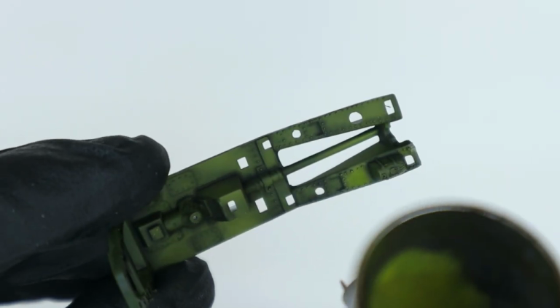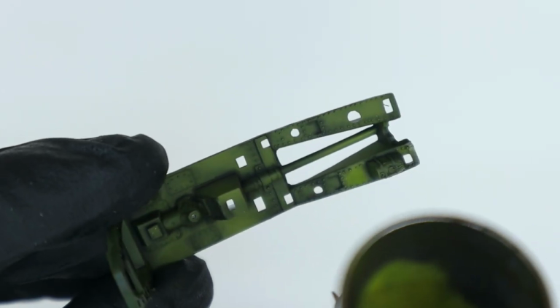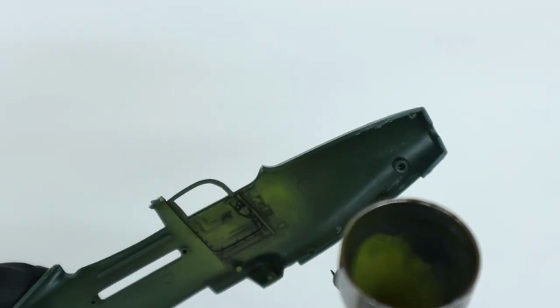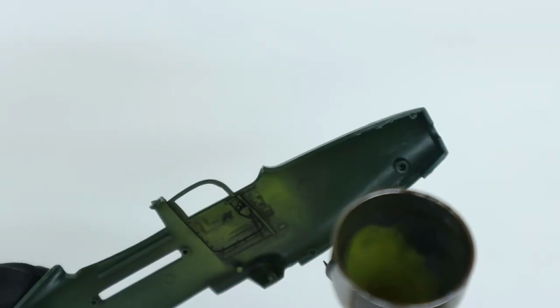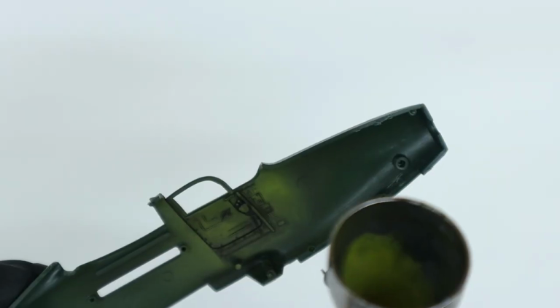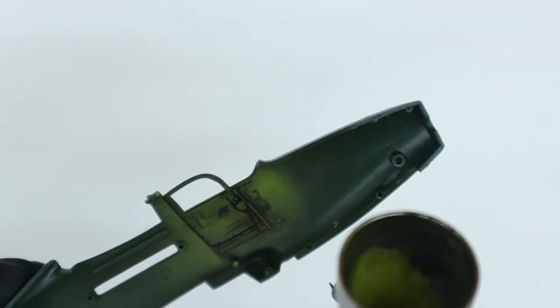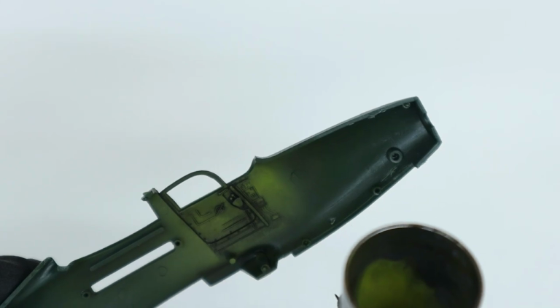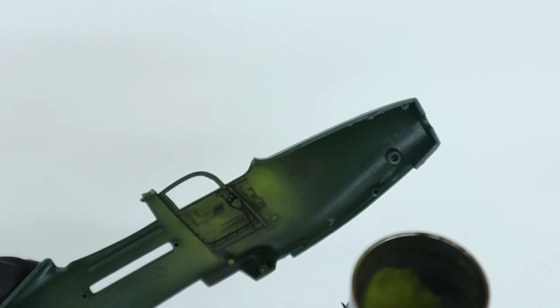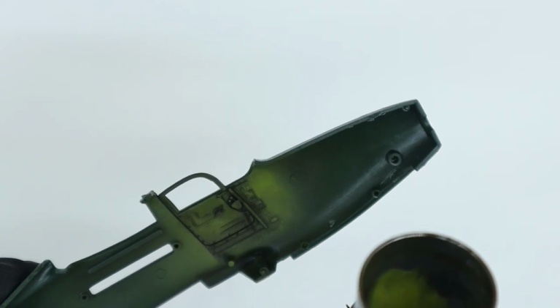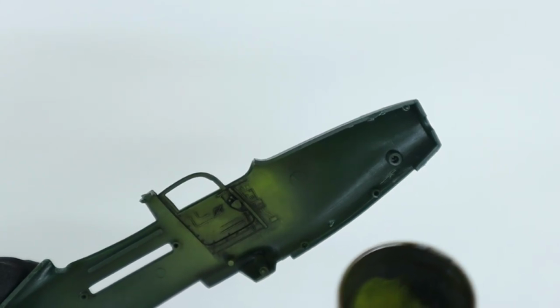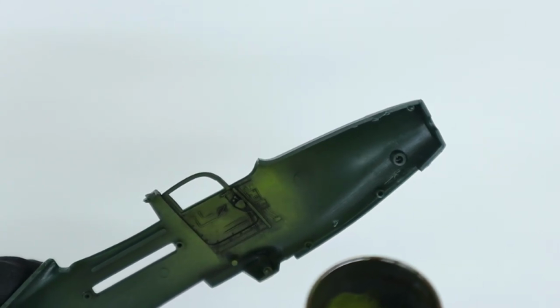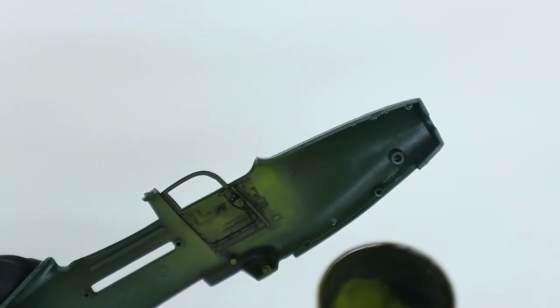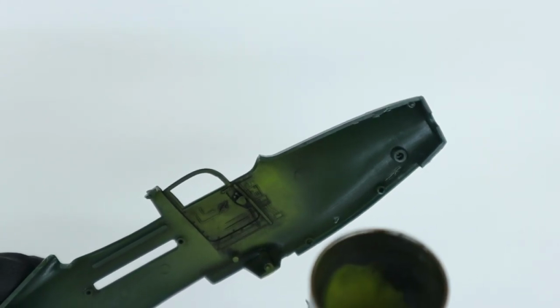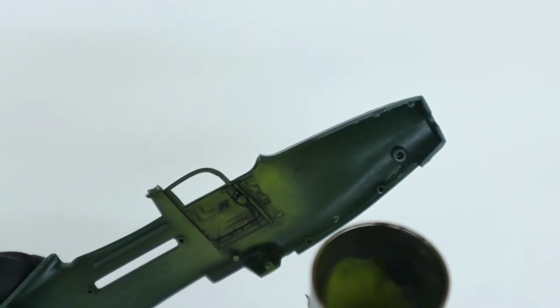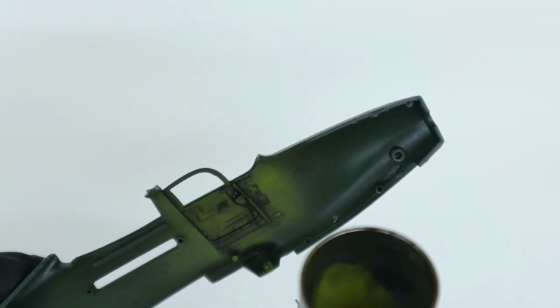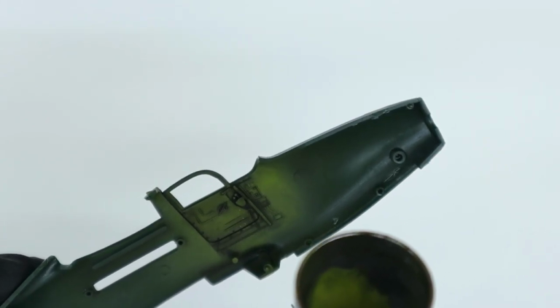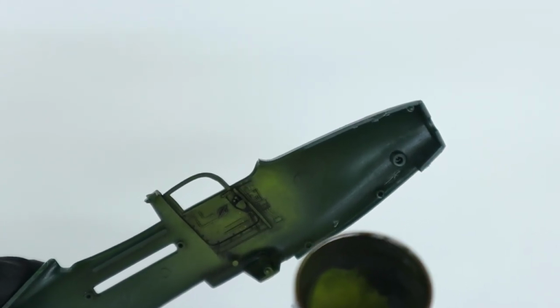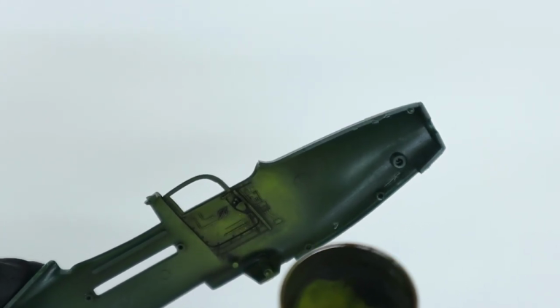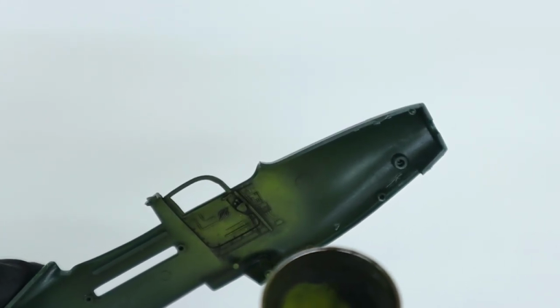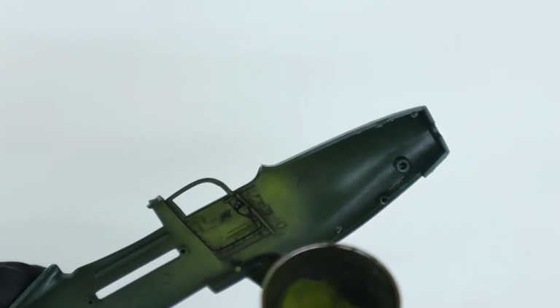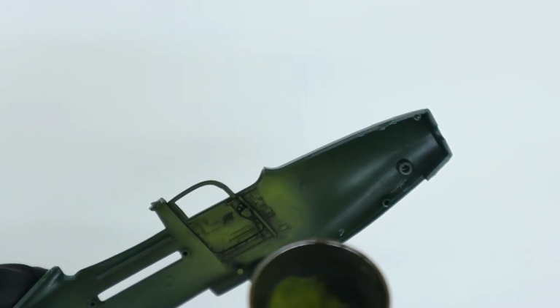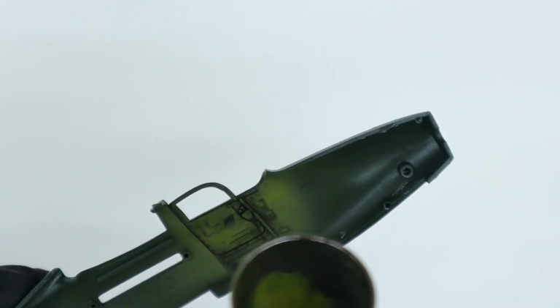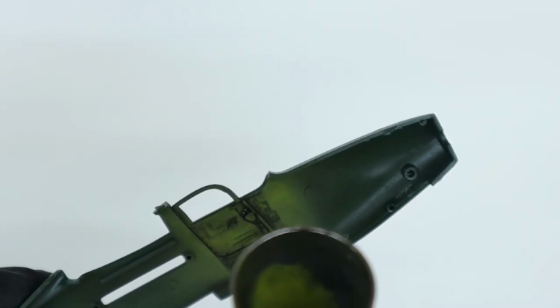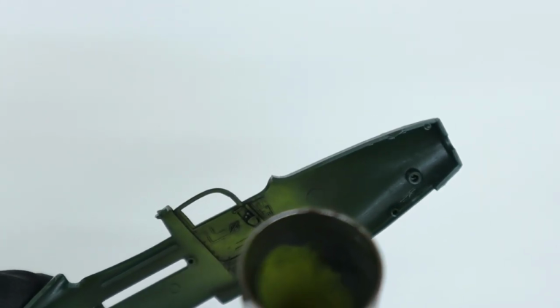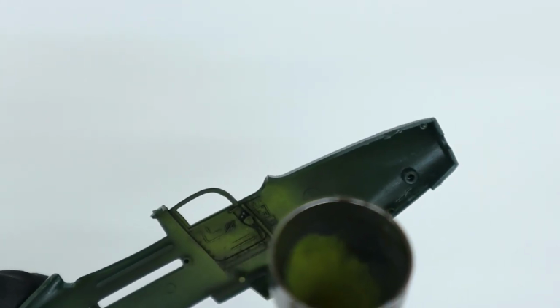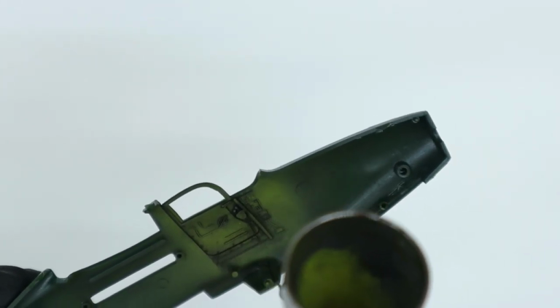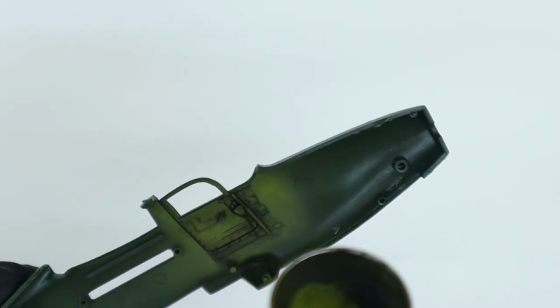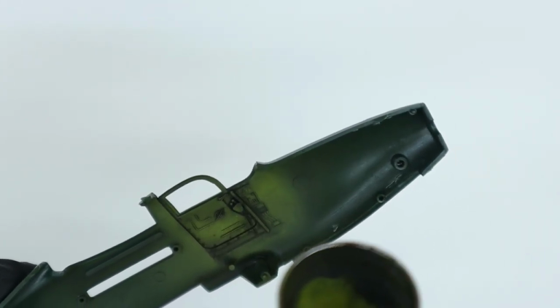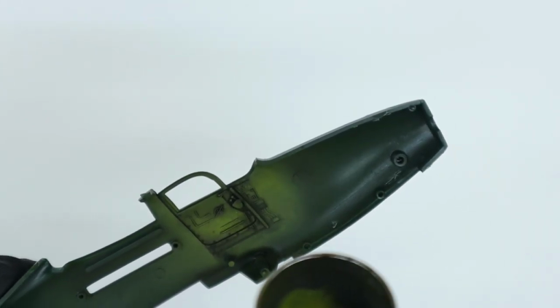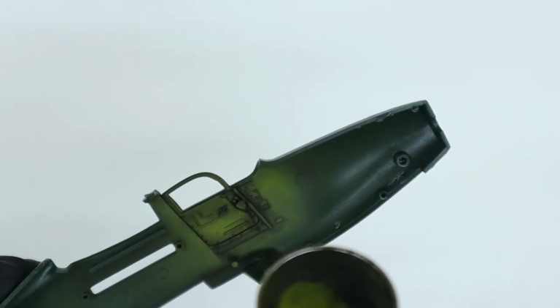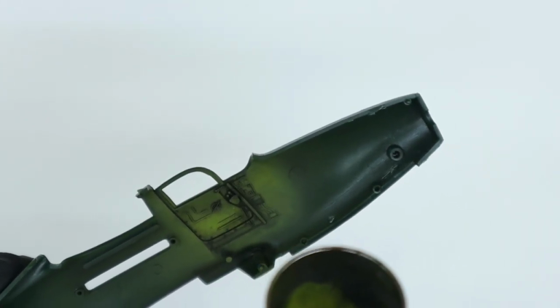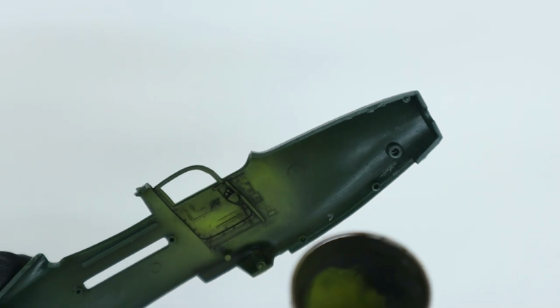When the oil wash is dry, I come back in with a lightened interior green made by mixing in more yellow zinc chromate and spray this on the cockpit parts. I avoid the areas where the wash had settled in, in order to really start bringing out the details in all of those parts. I put more paint in the center of the panels or other areas in order to have a progression of dark to light.